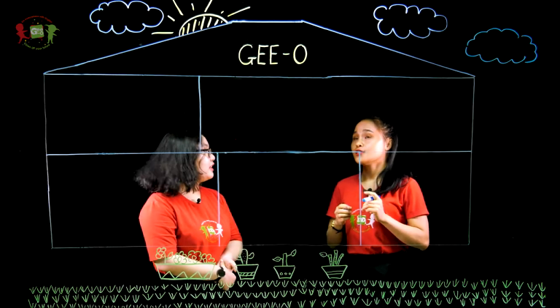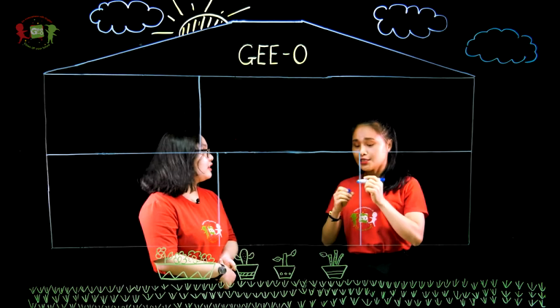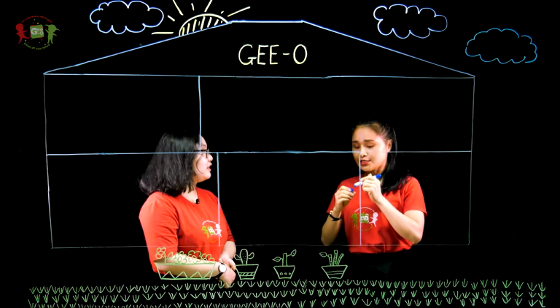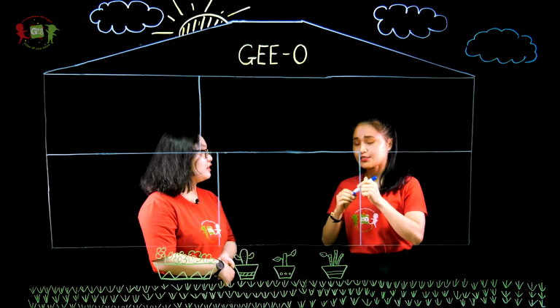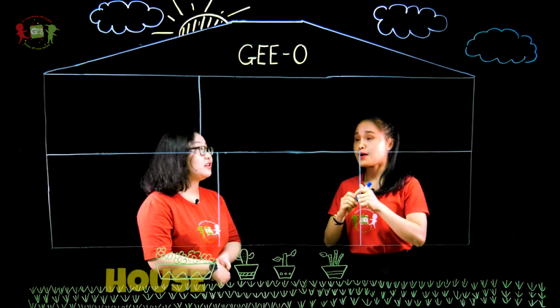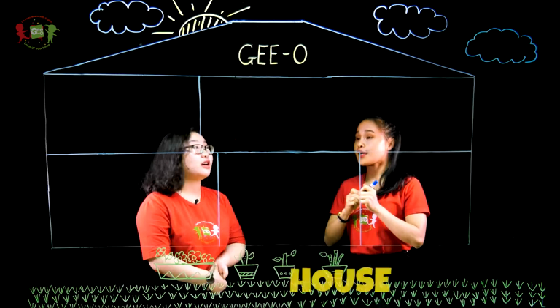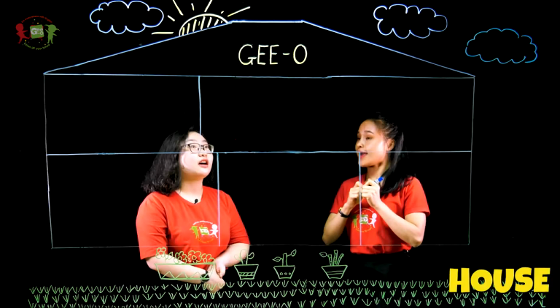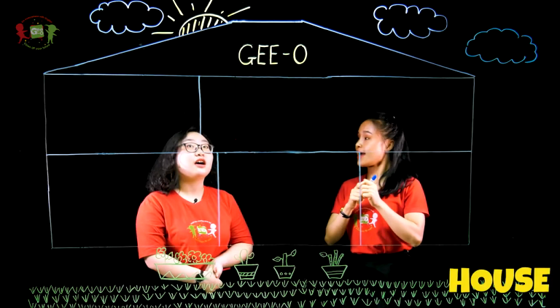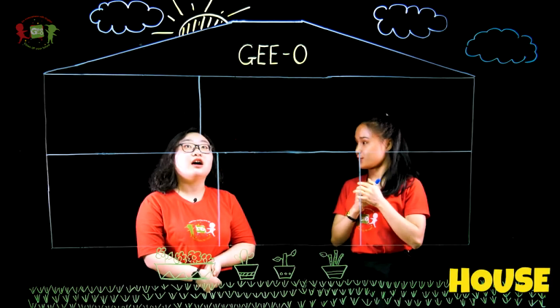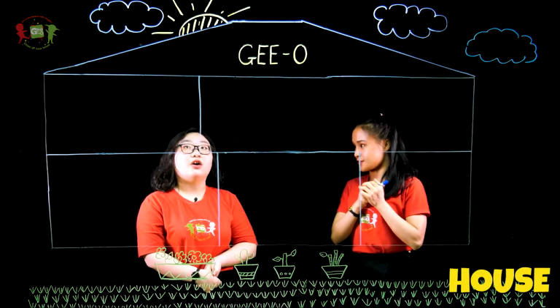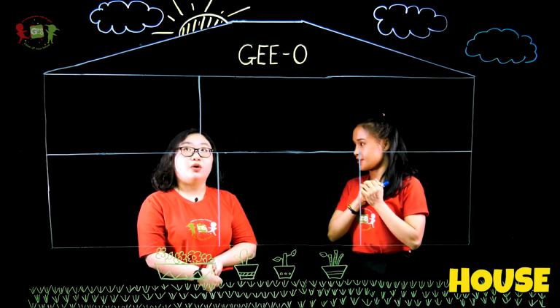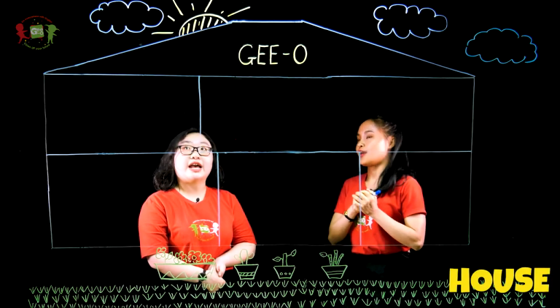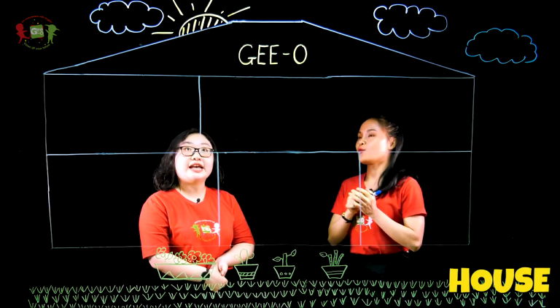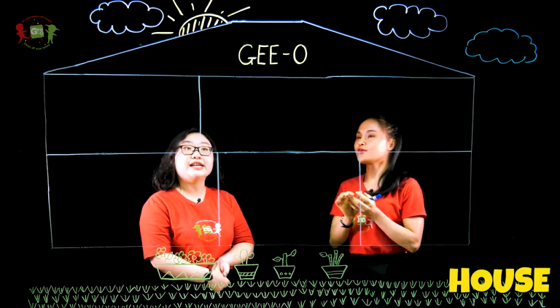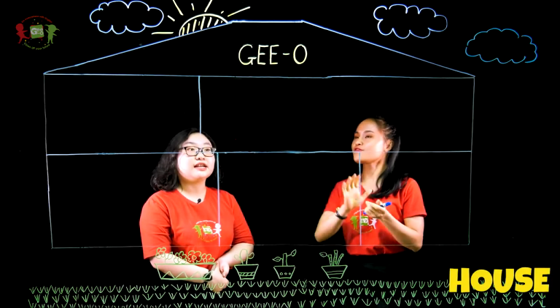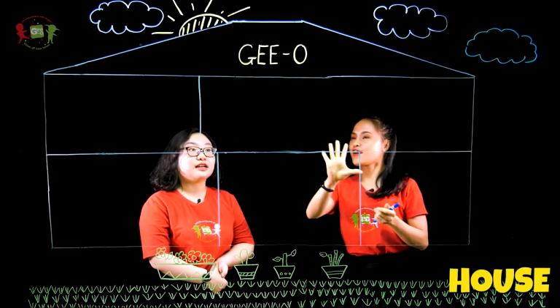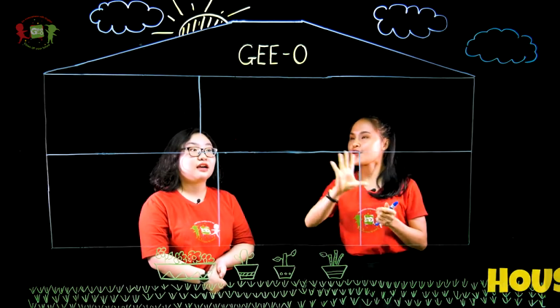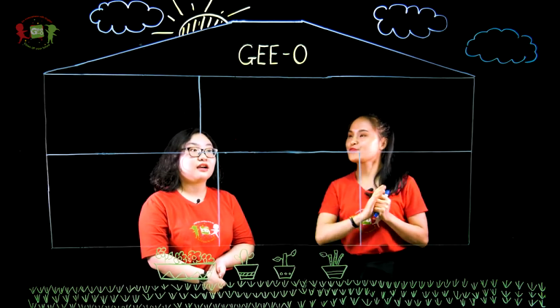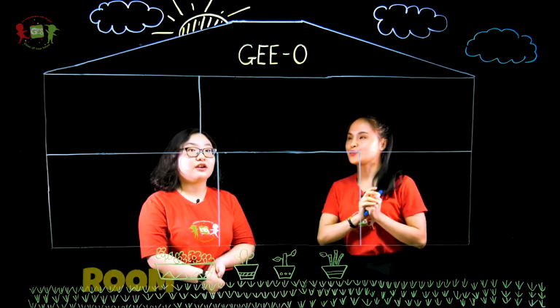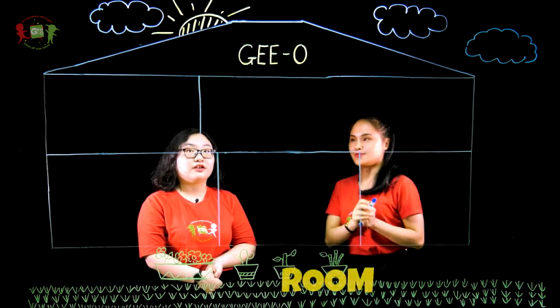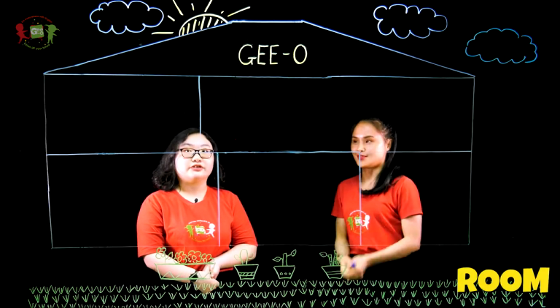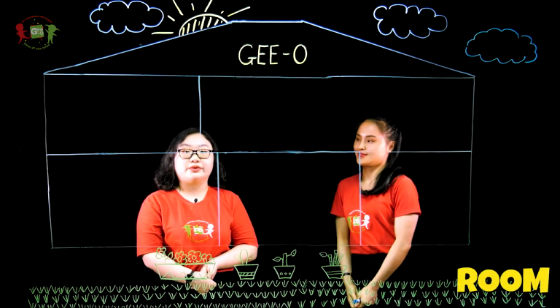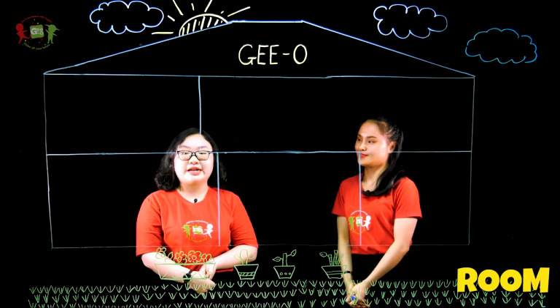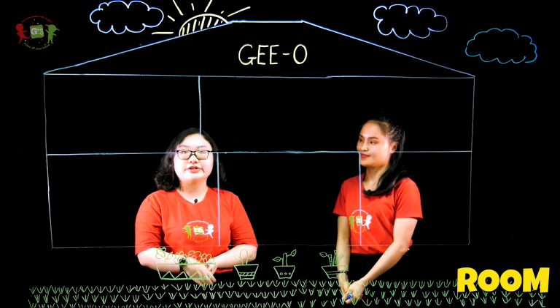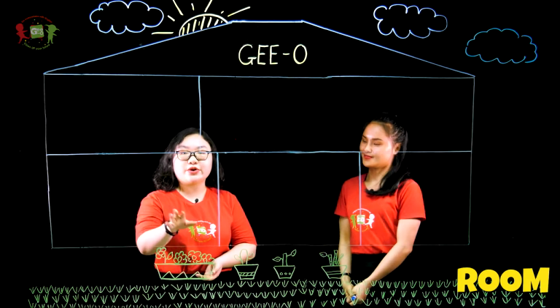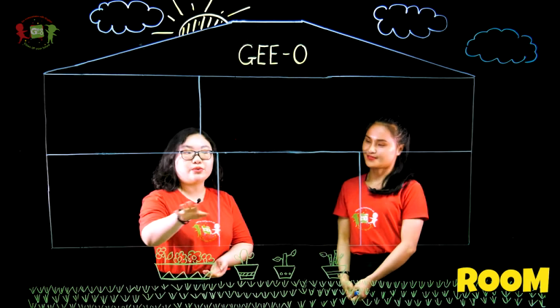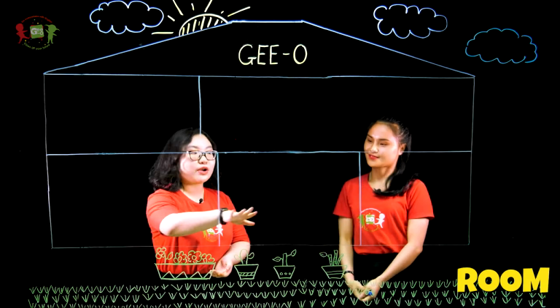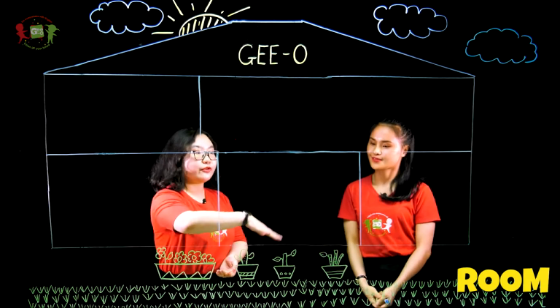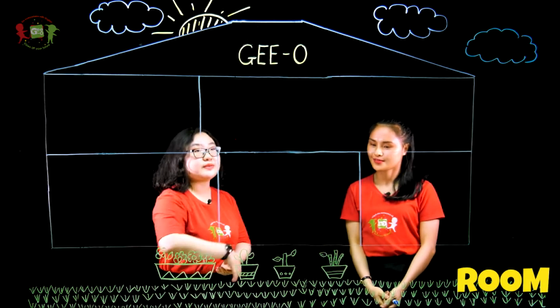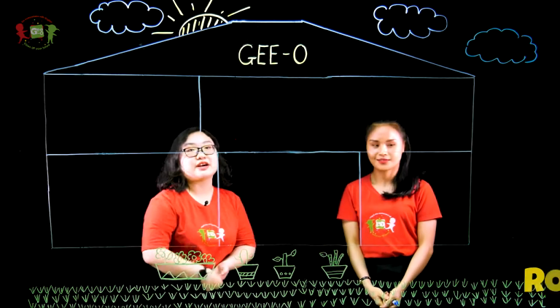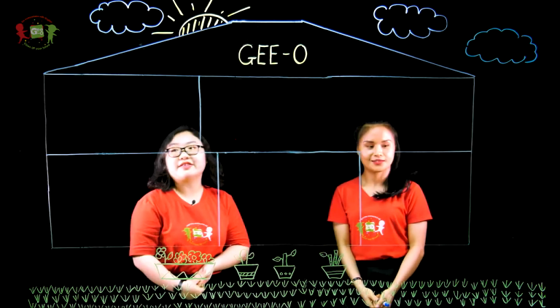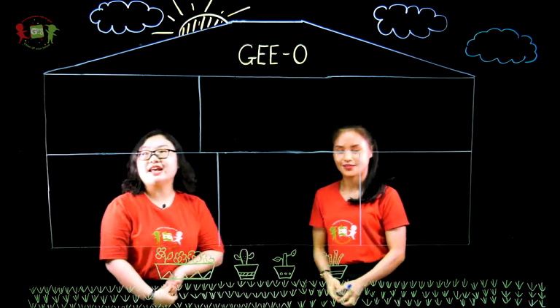This is my house with five rooms. So what rooms are they?